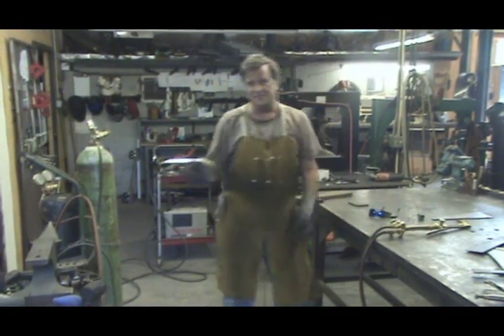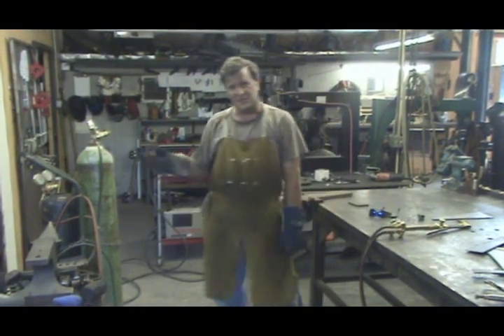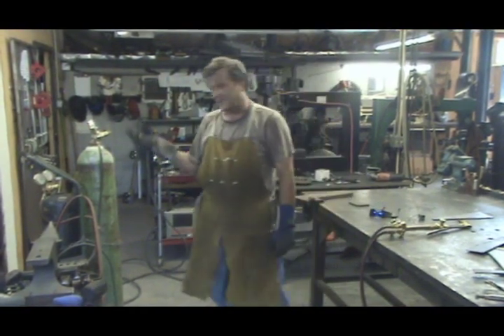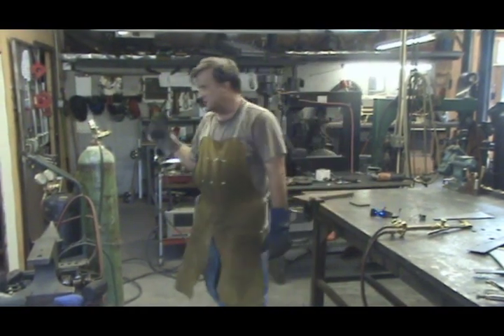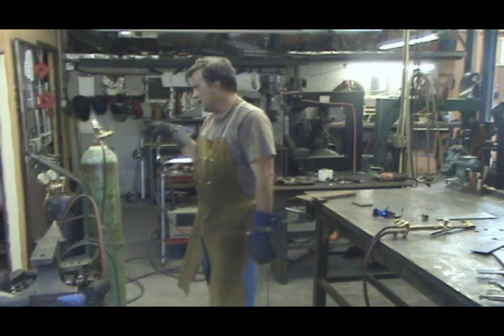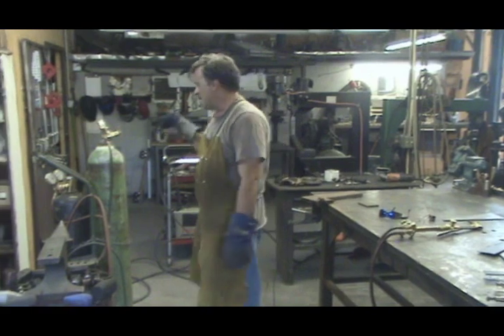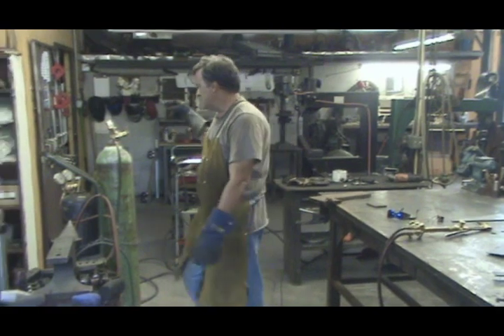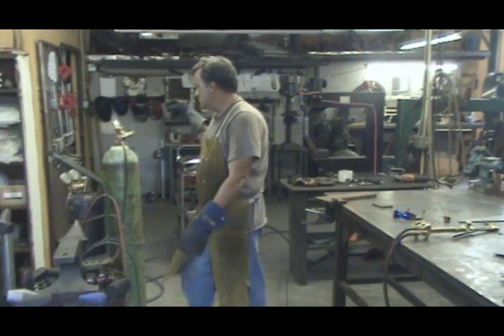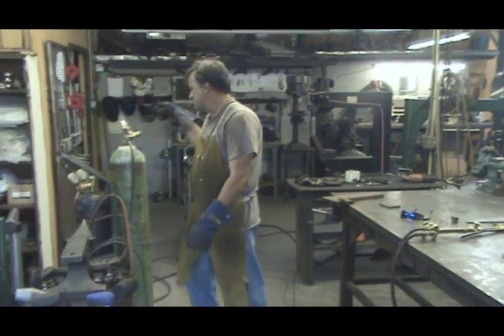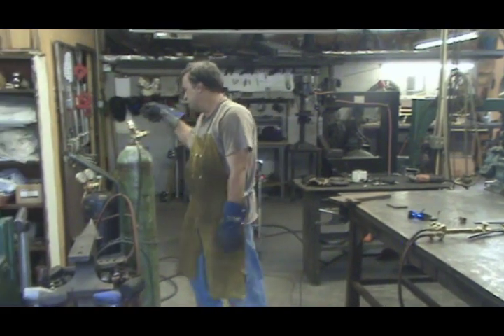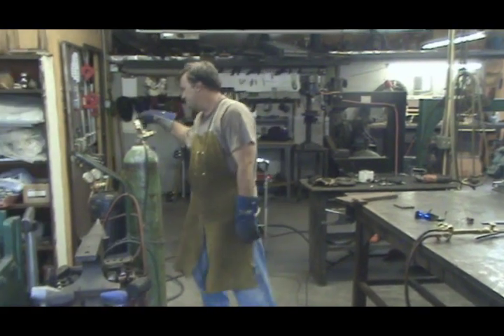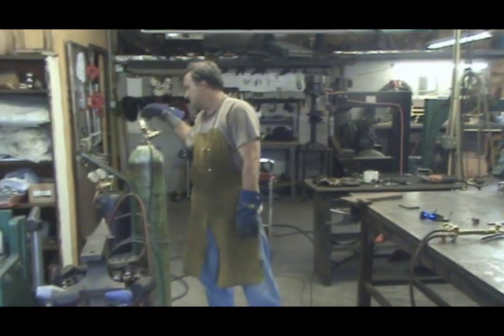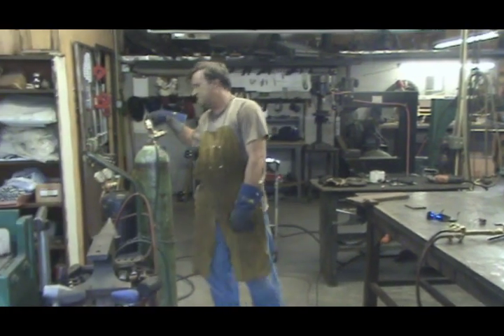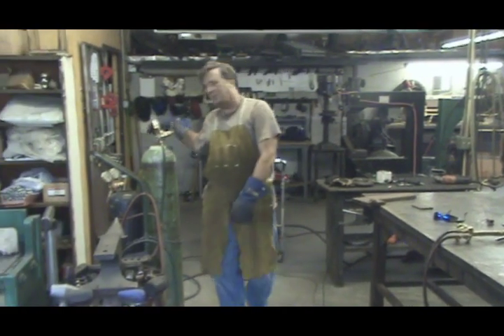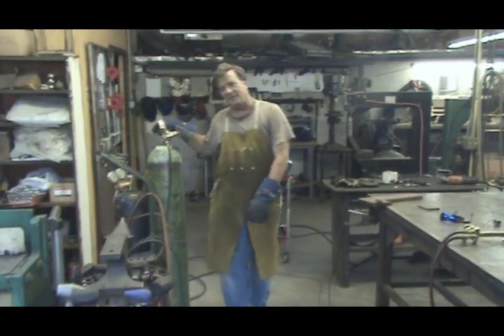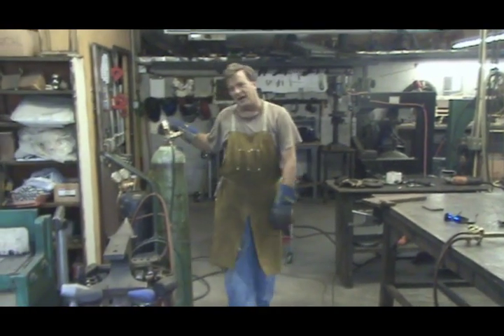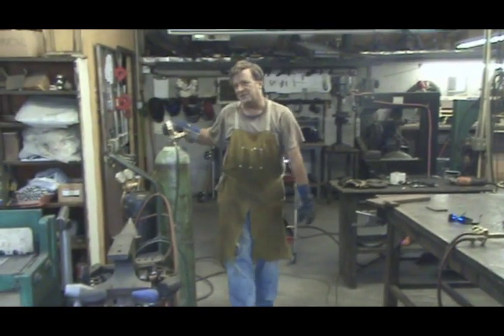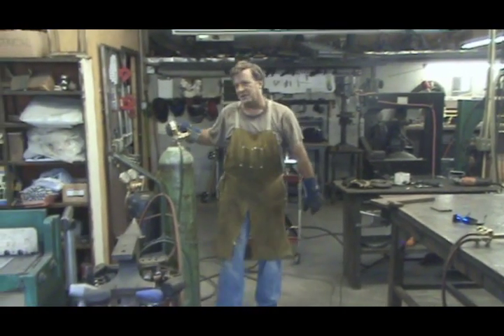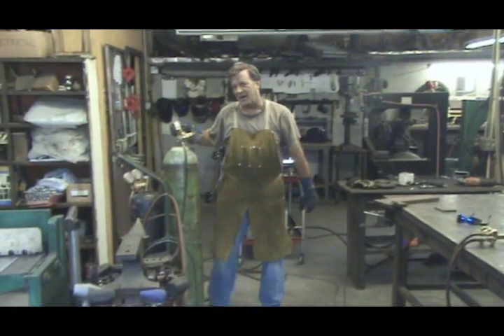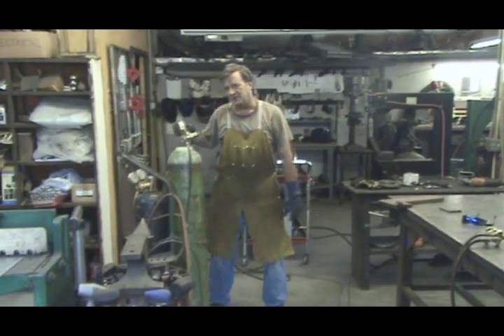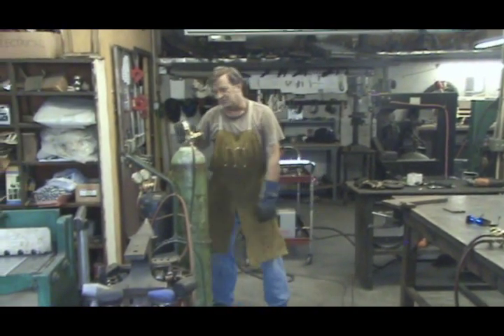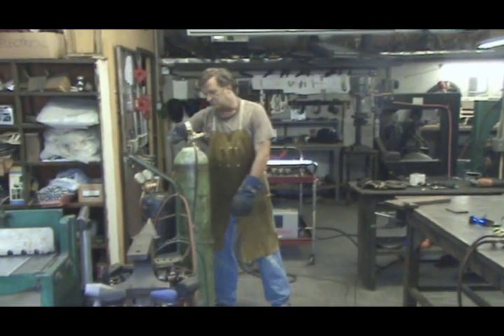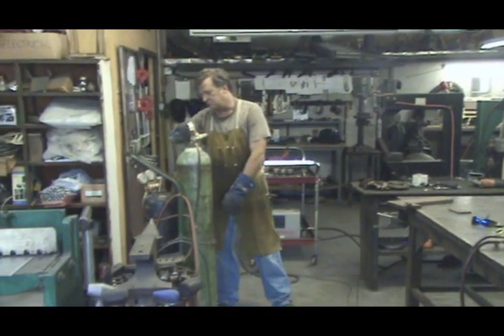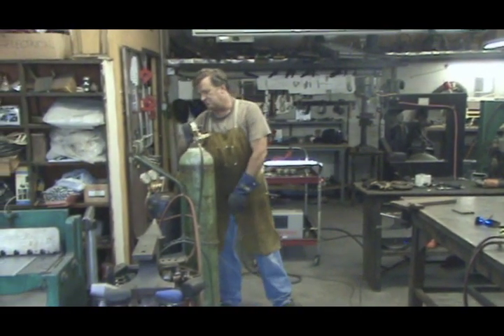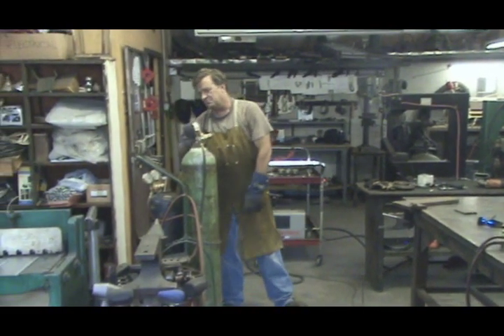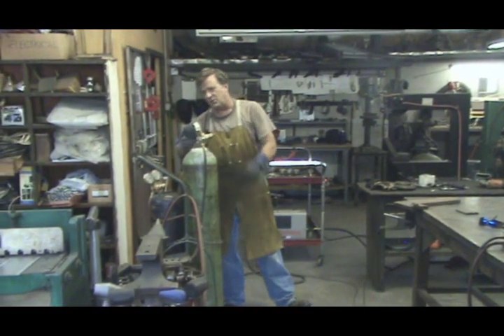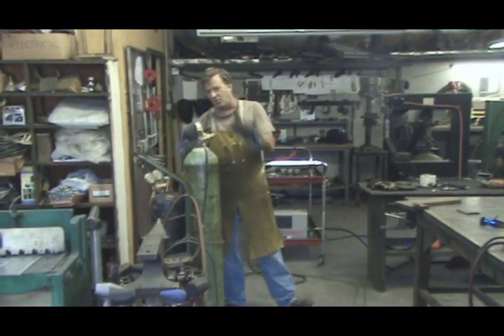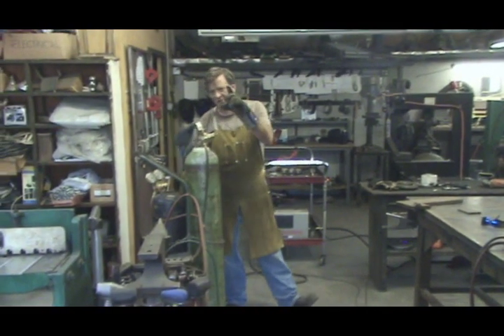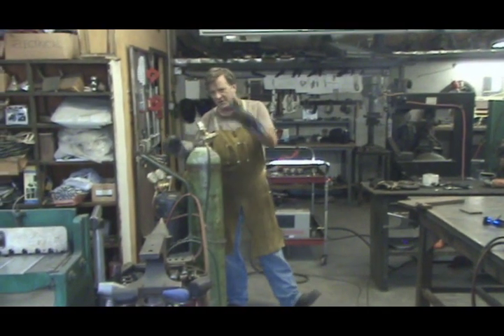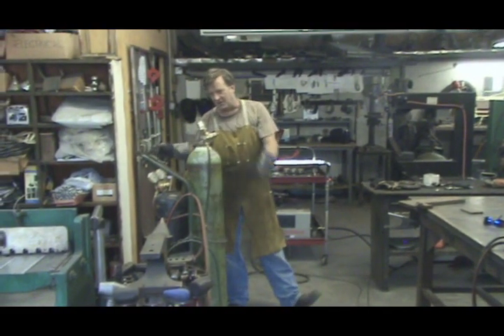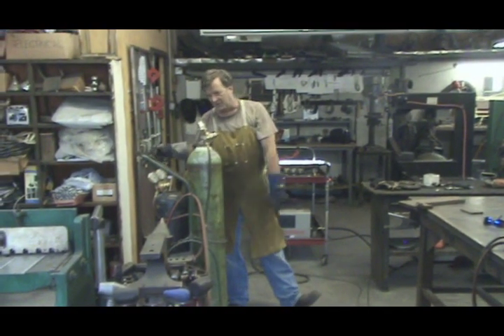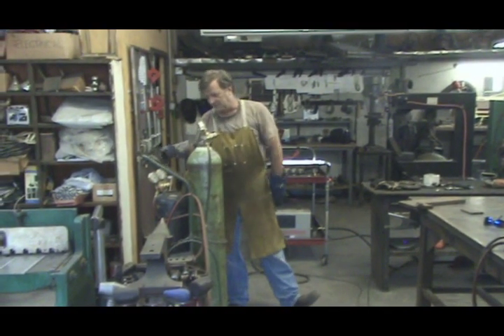So the first thing you've got to do is just open the valves on your bottles. Quarter turn only.